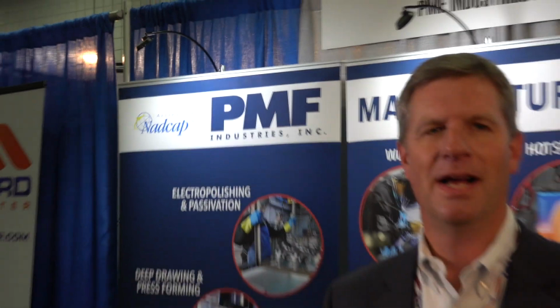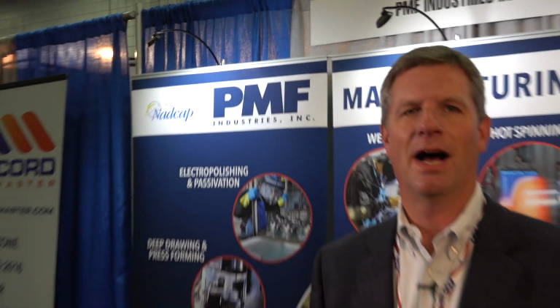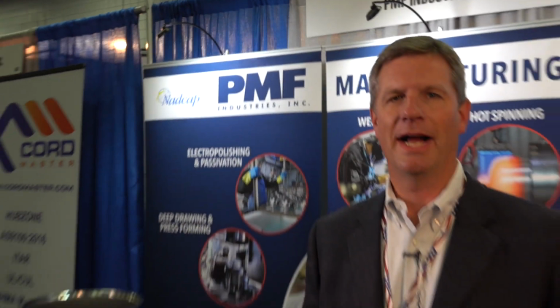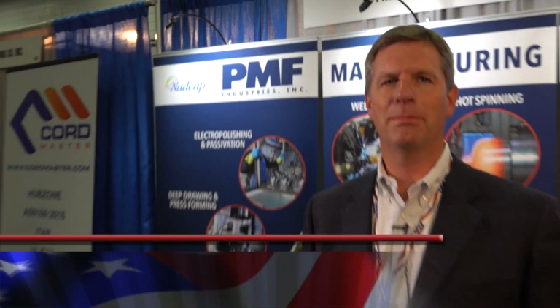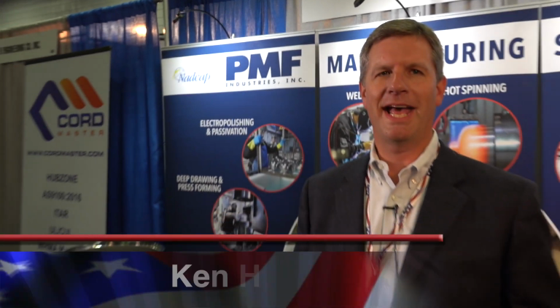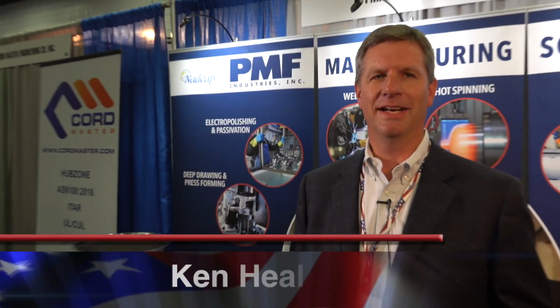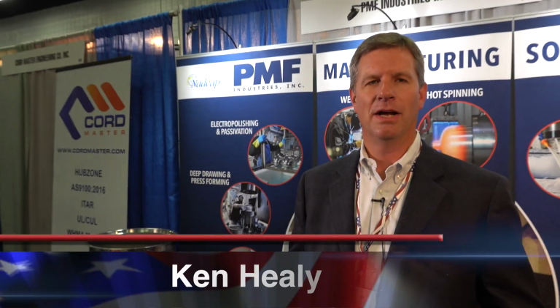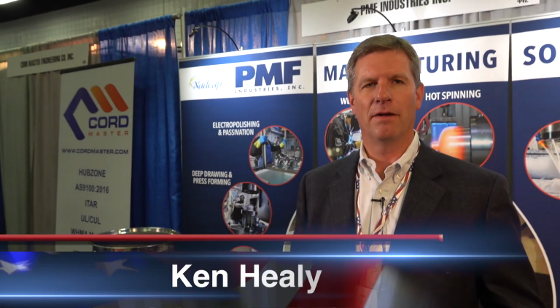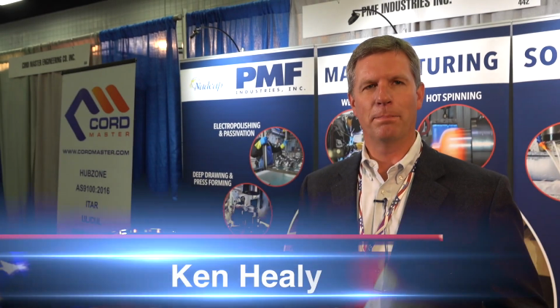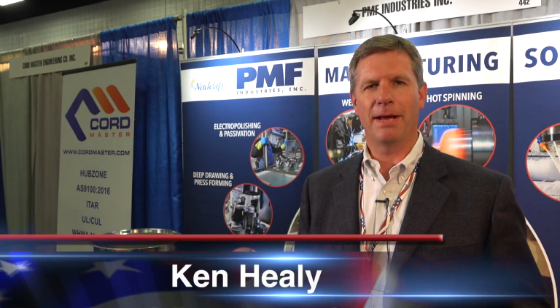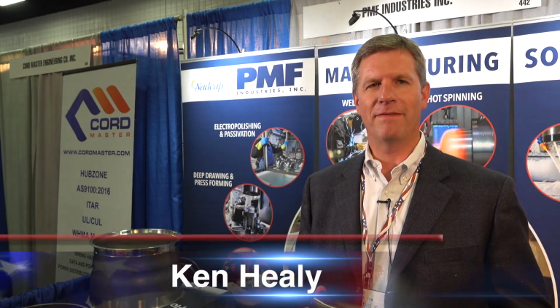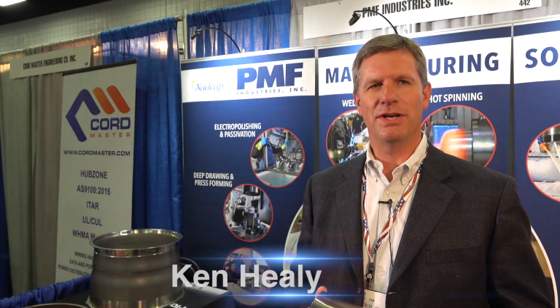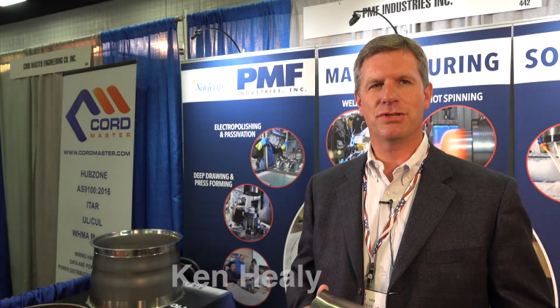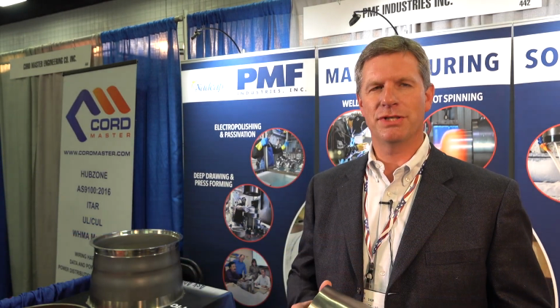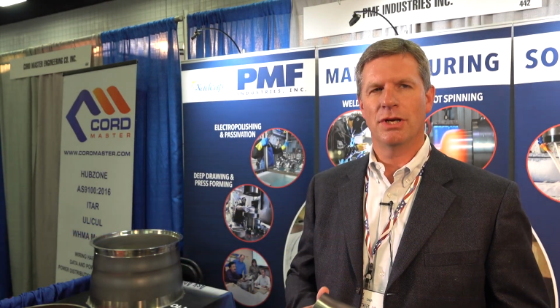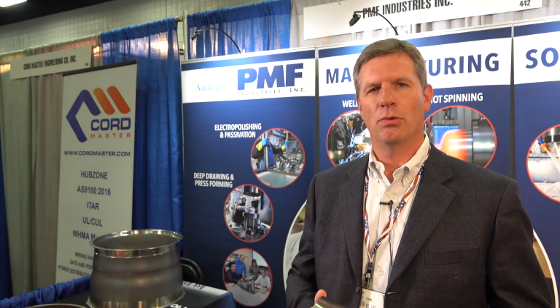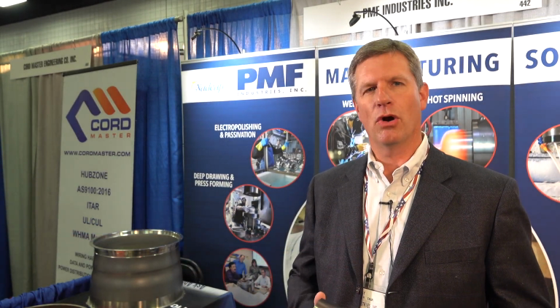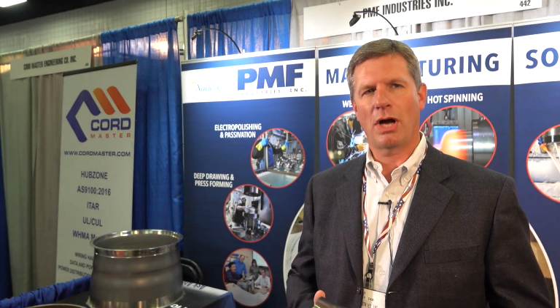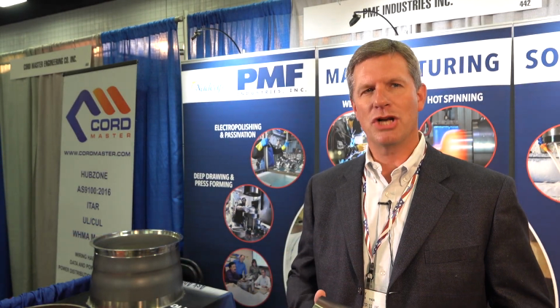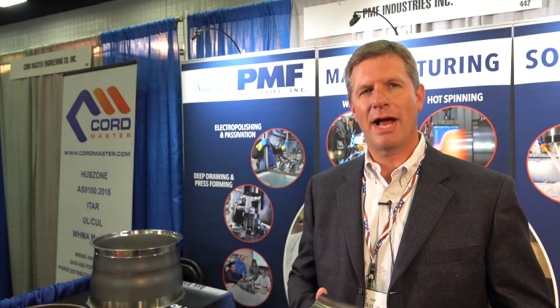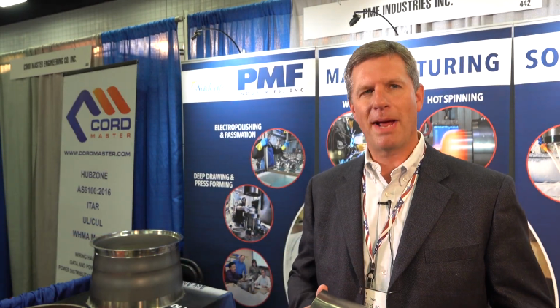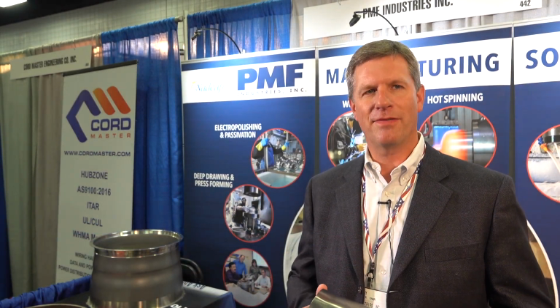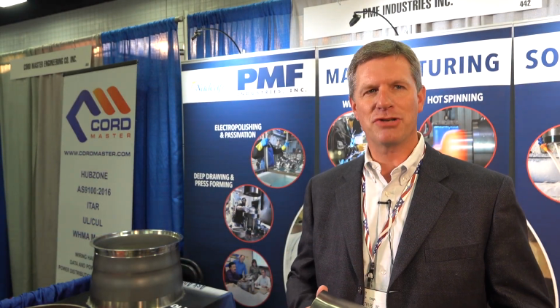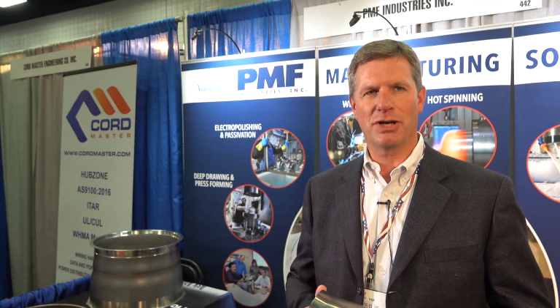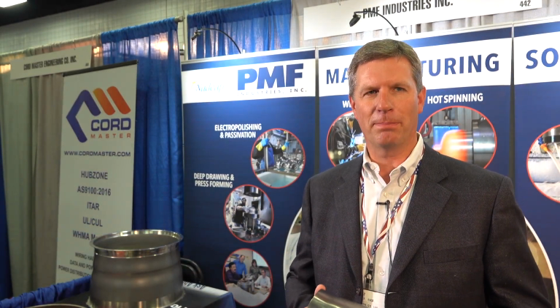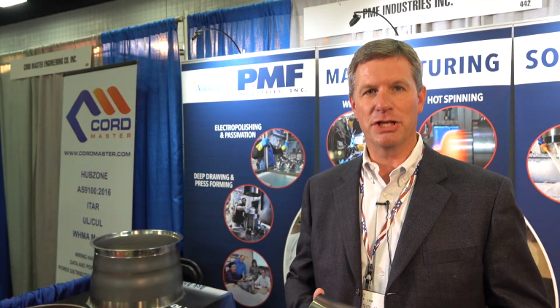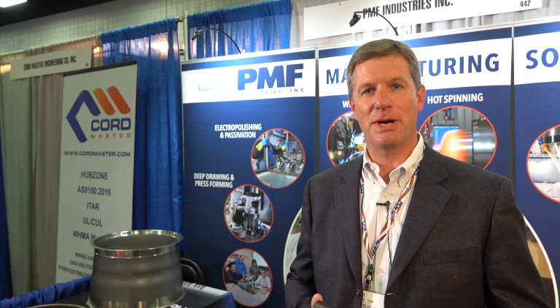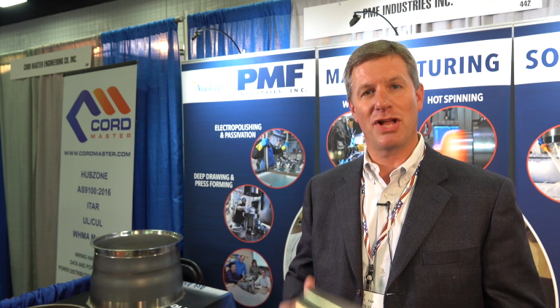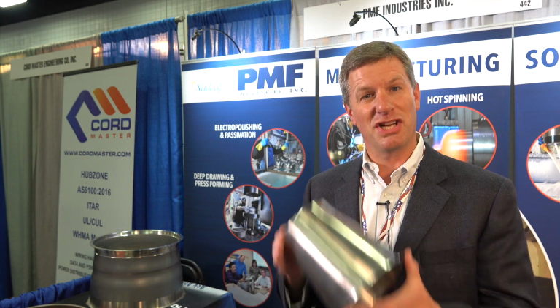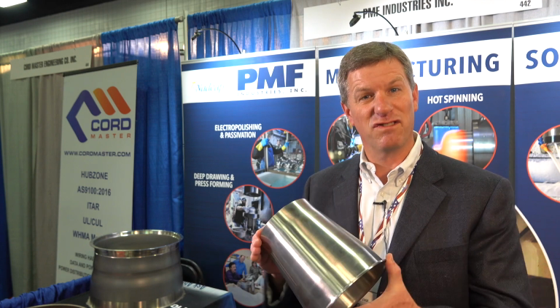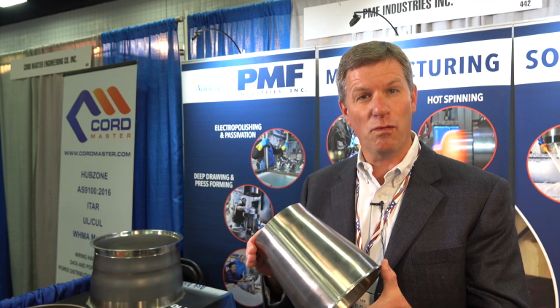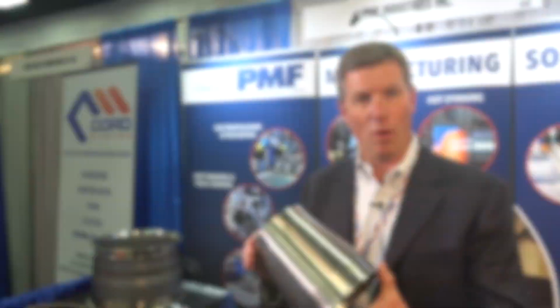Hi, I'm Ken. I'm from PMF Industries. We are a contract manufacturing company specializing in flow forming.